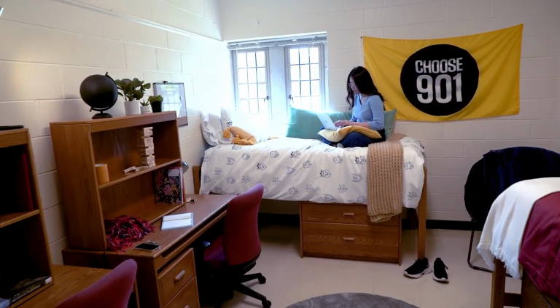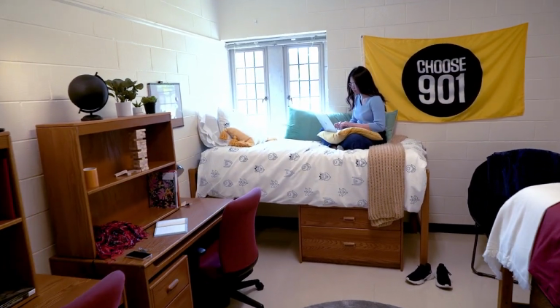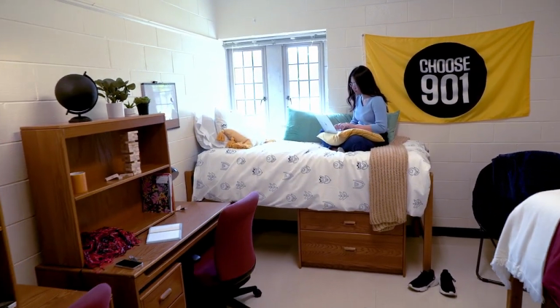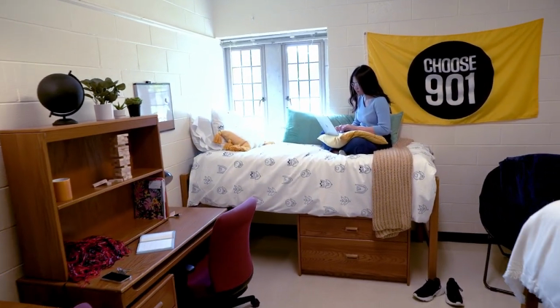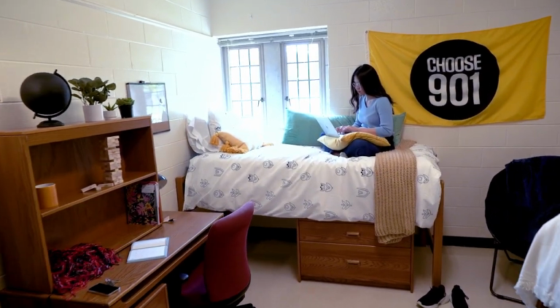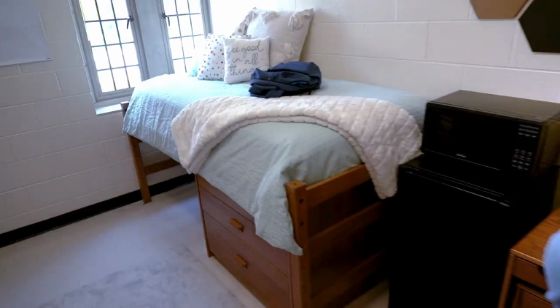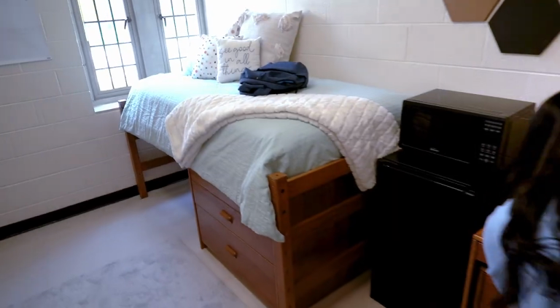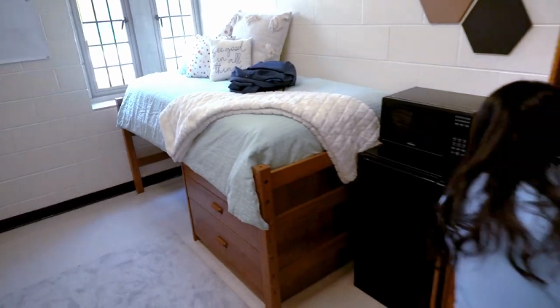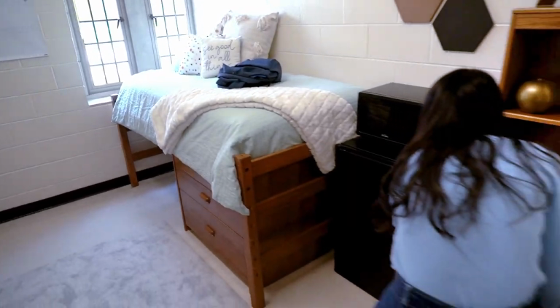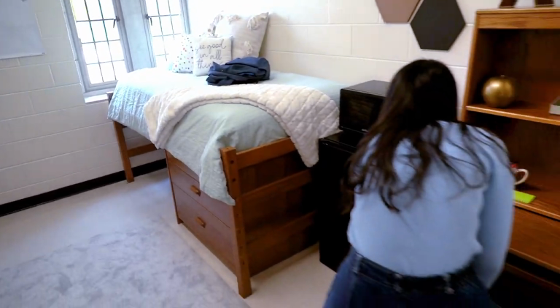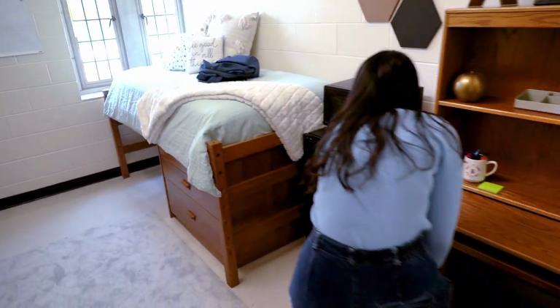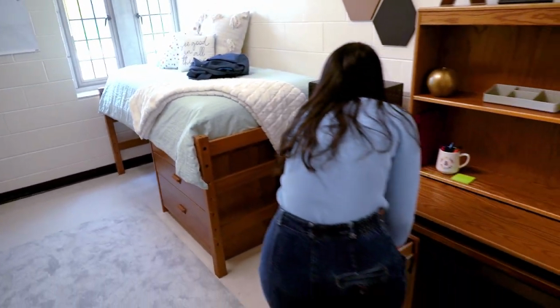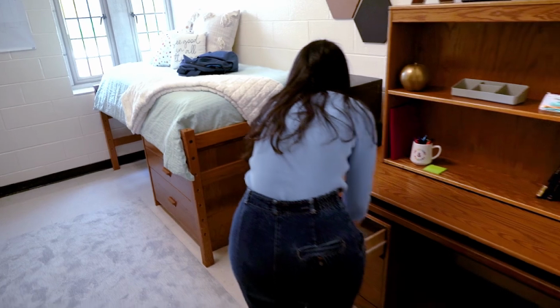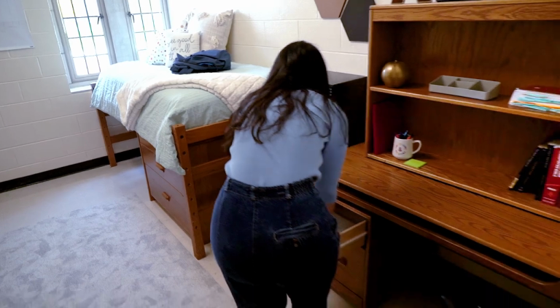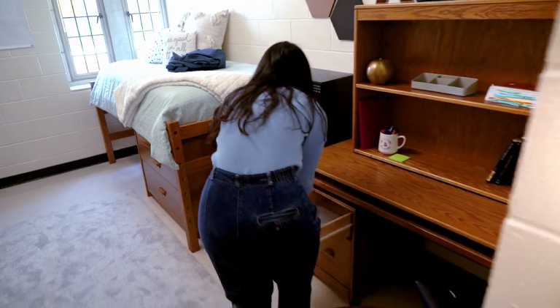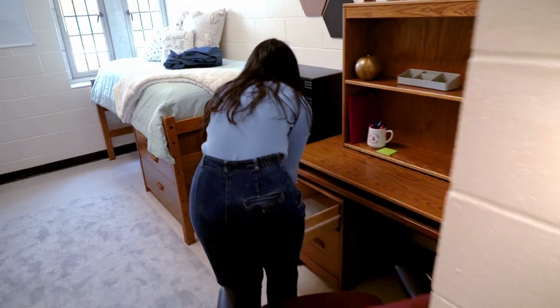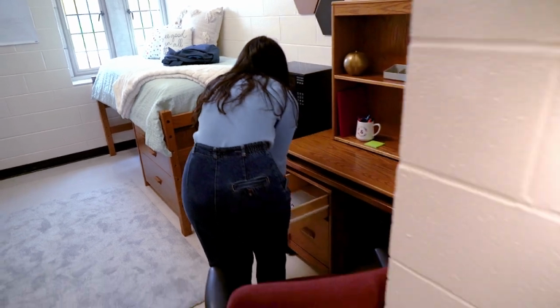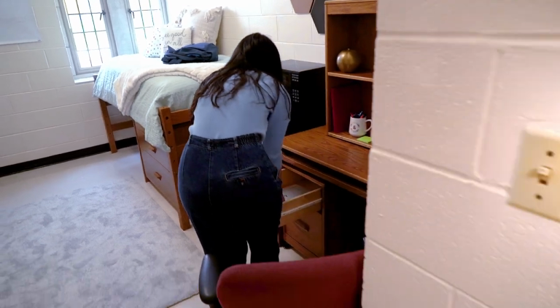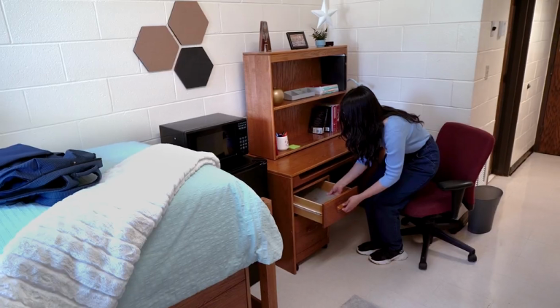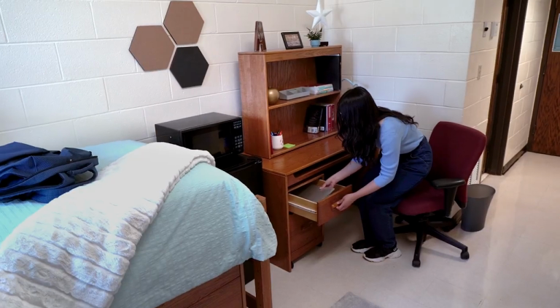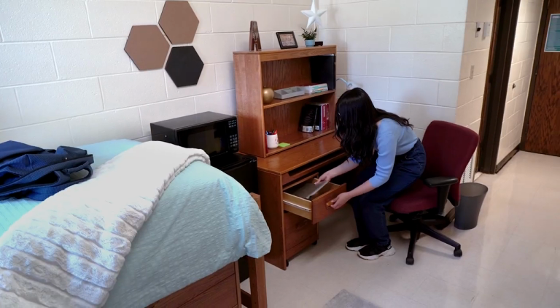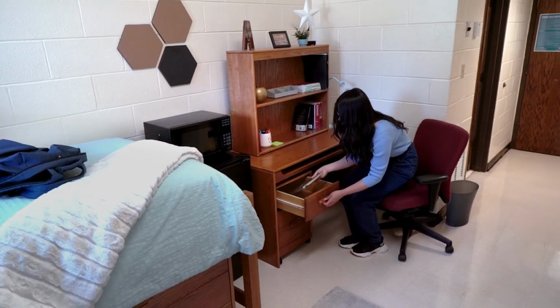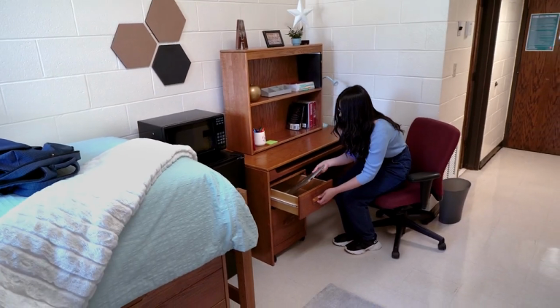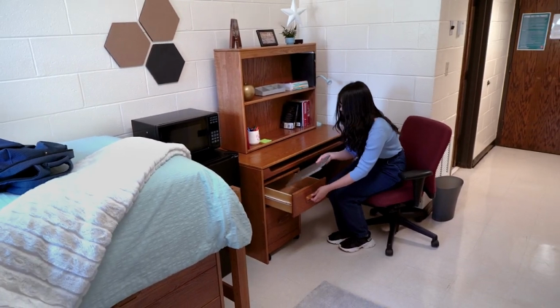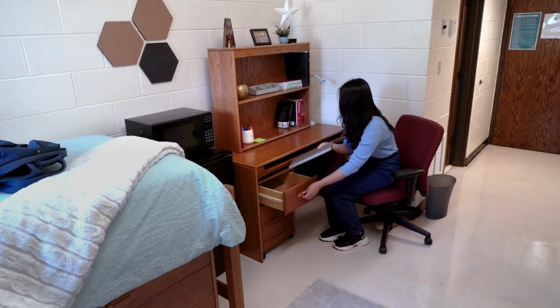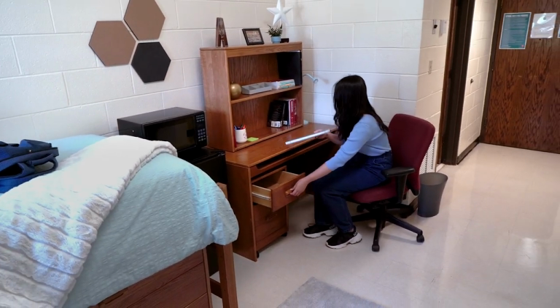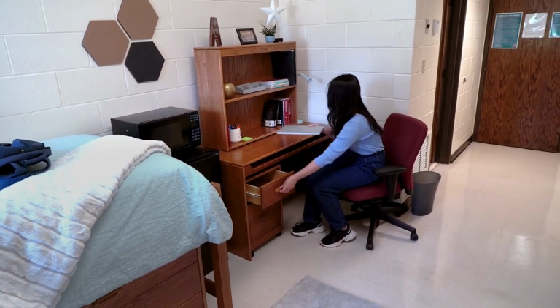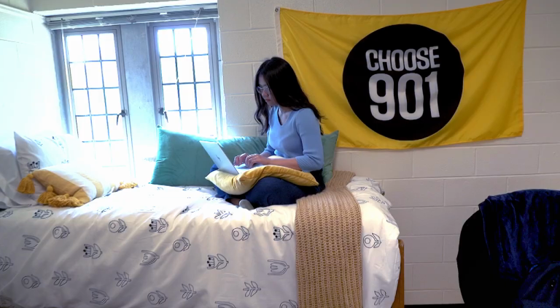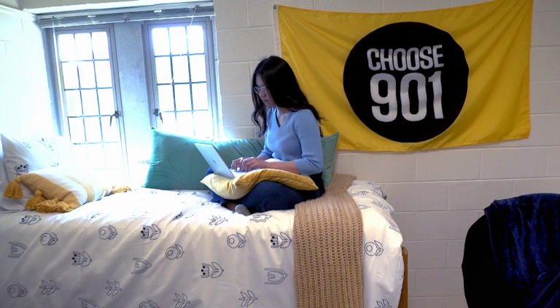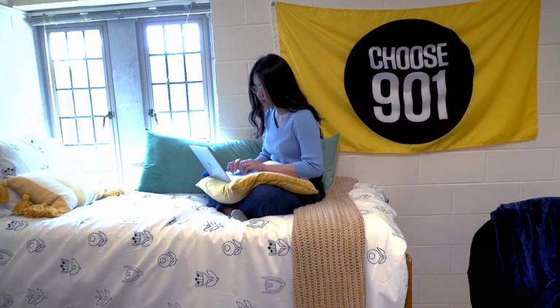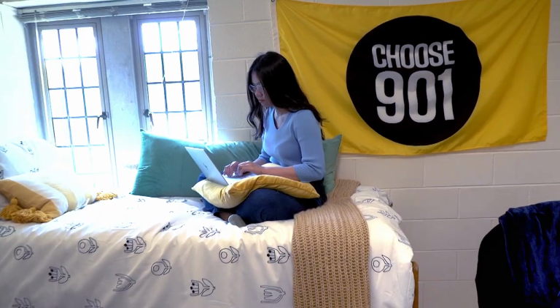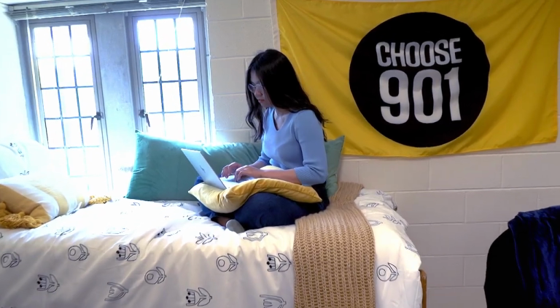Rooms come furnished with beds, dressers, desks, and closet space. Students may decorate as they wish.